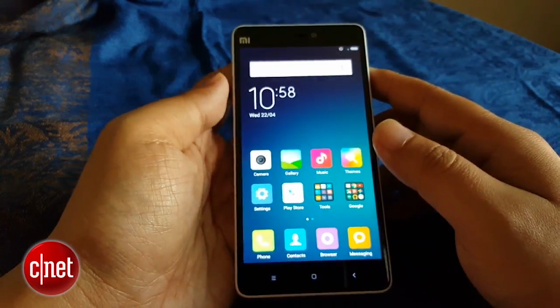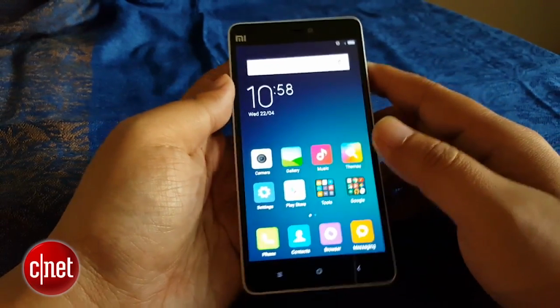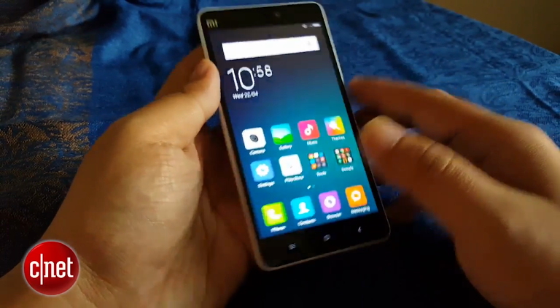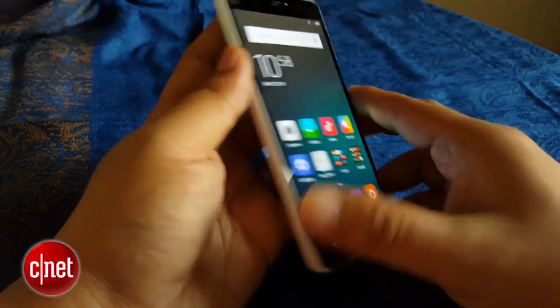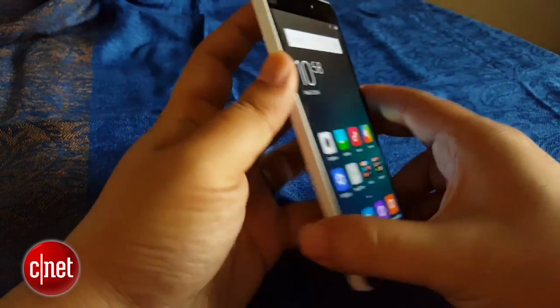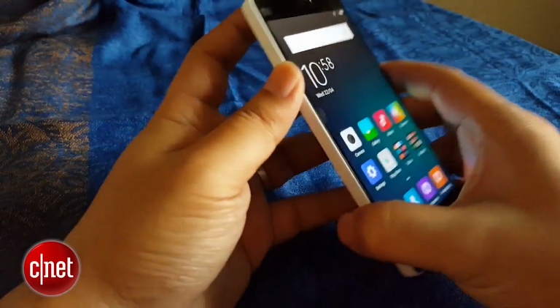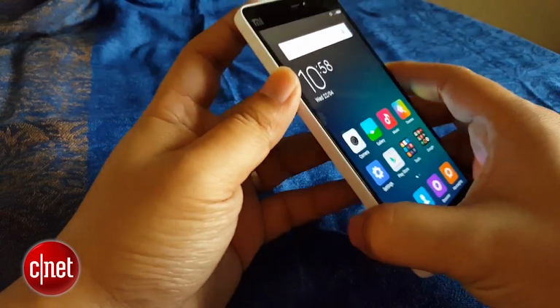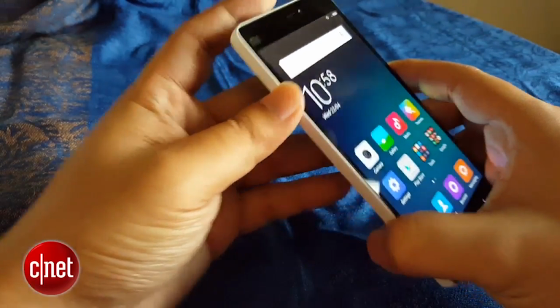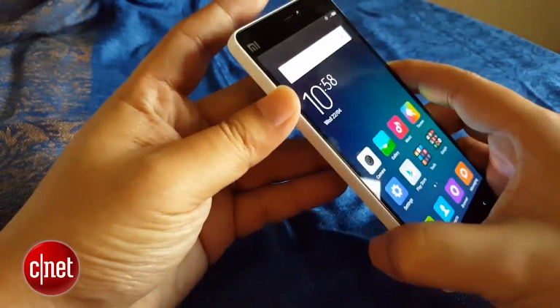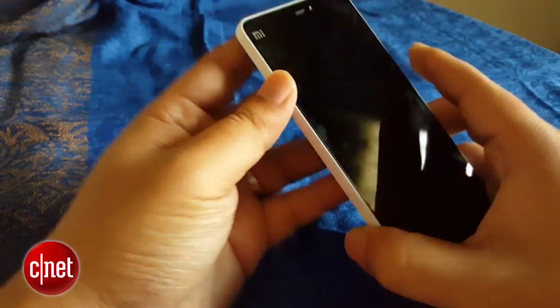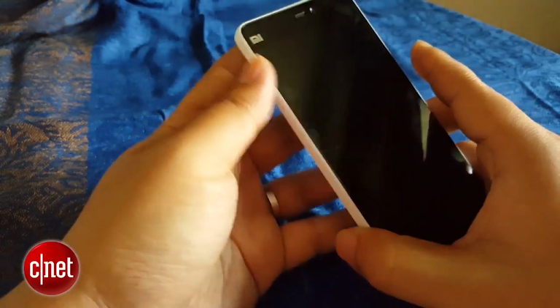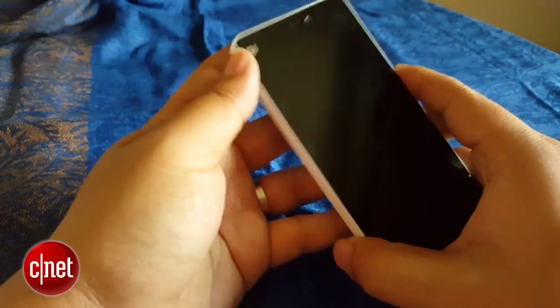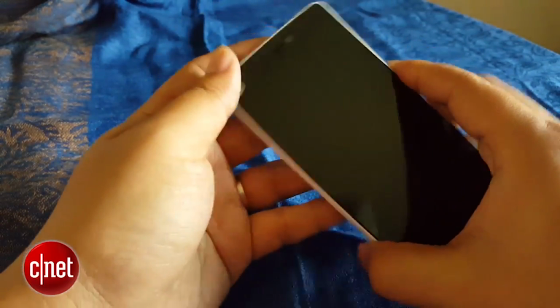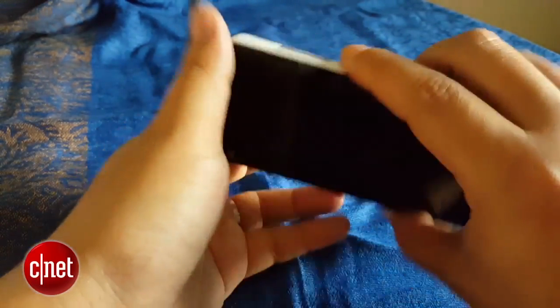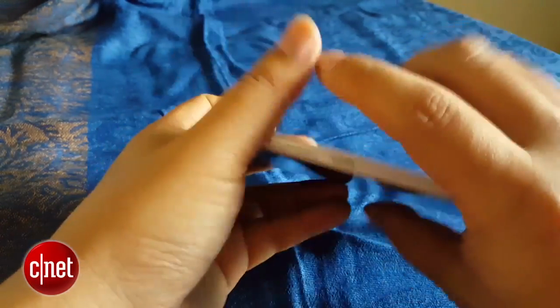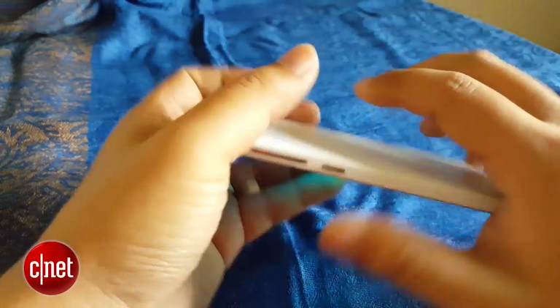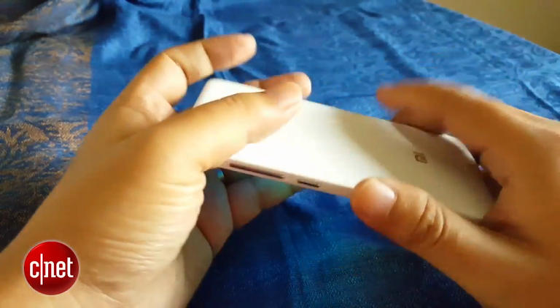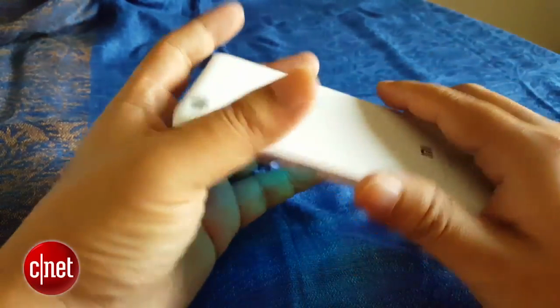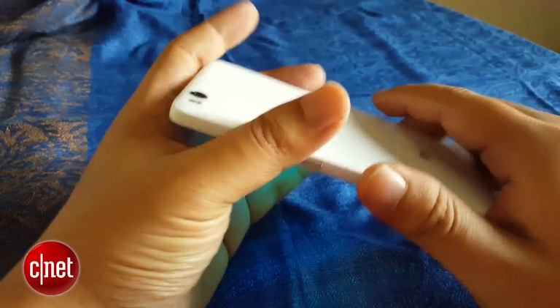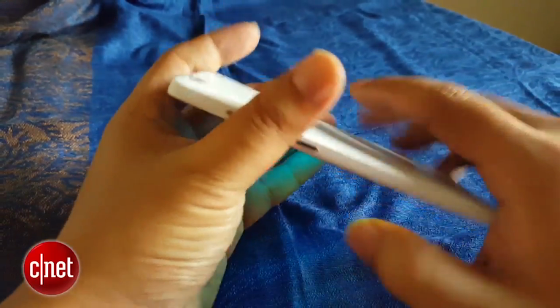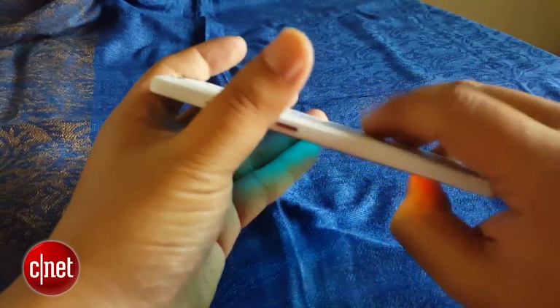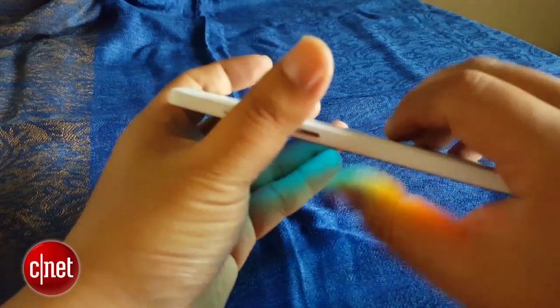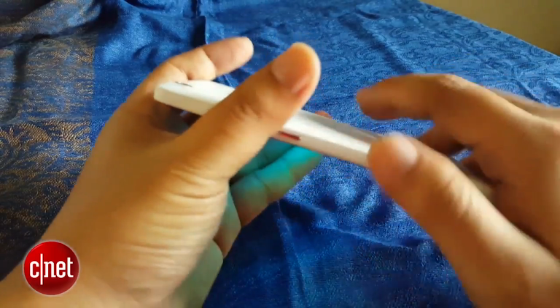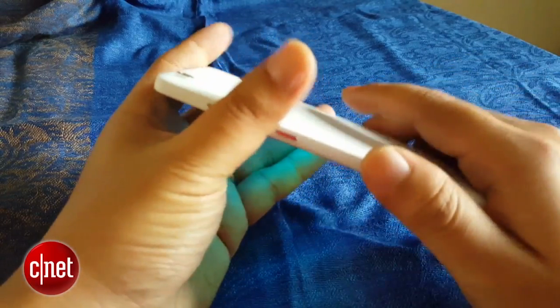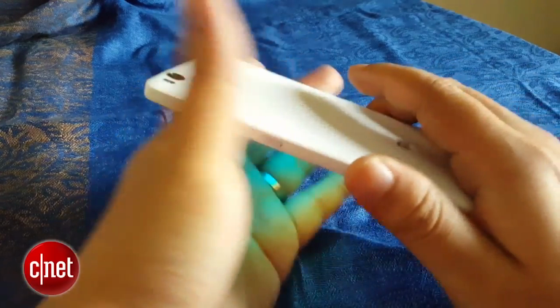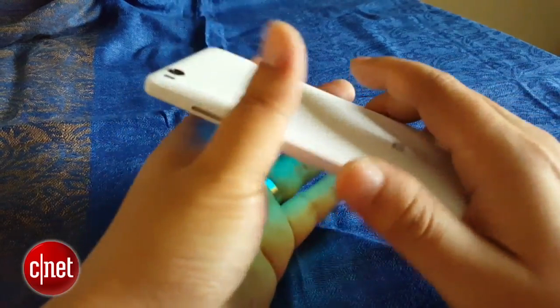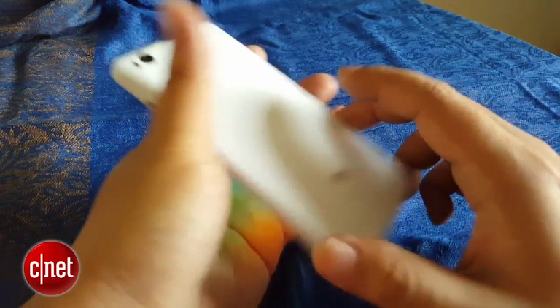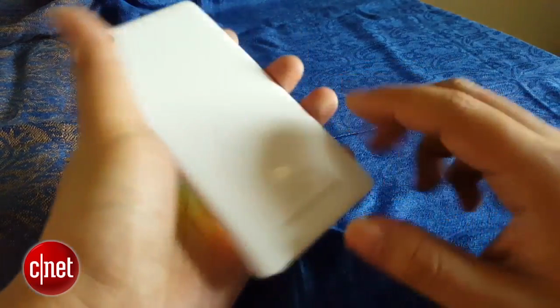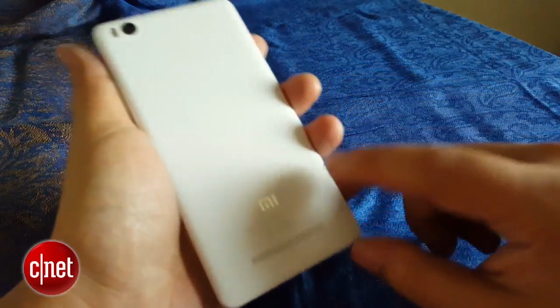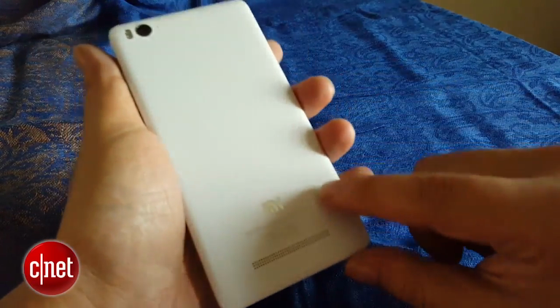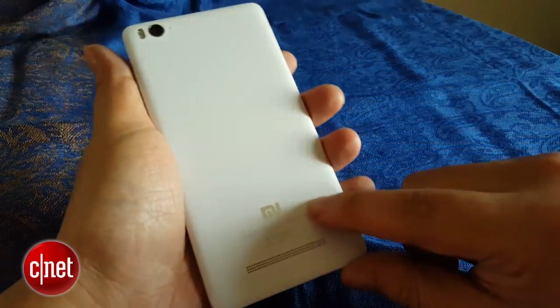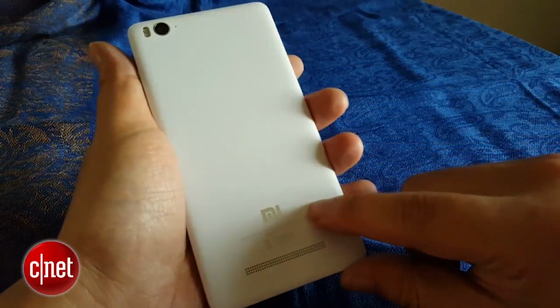Now Xiaomi says that this is a flagship phone and is parking it under its Mi branding and not its budget Redmi branding.